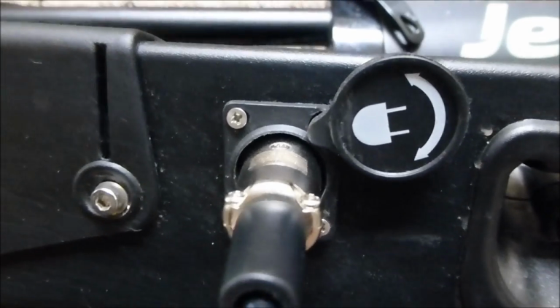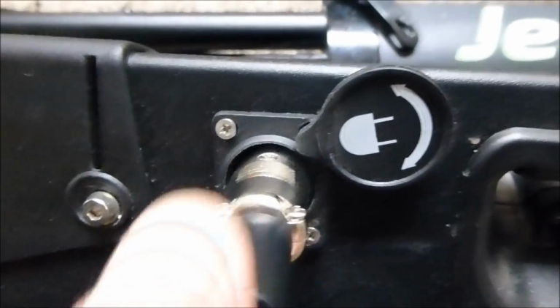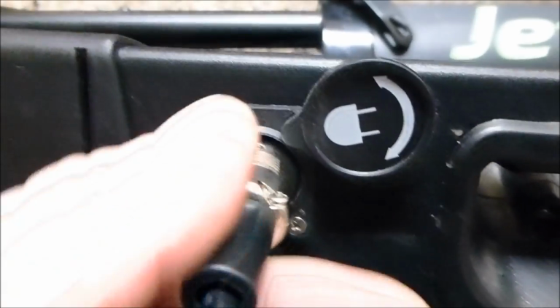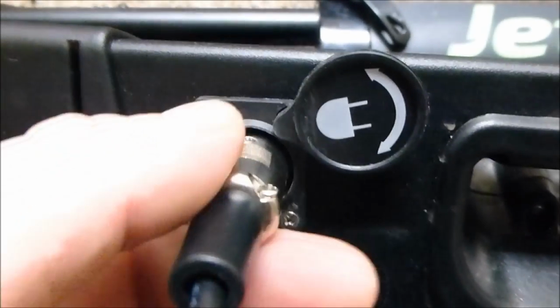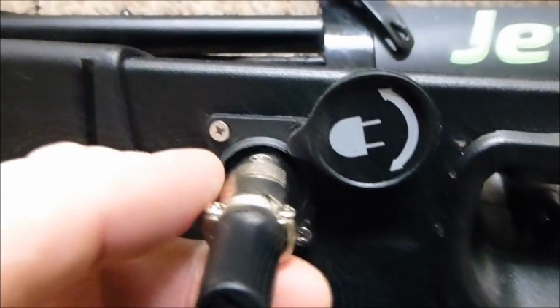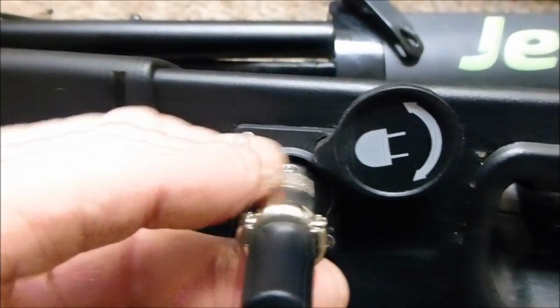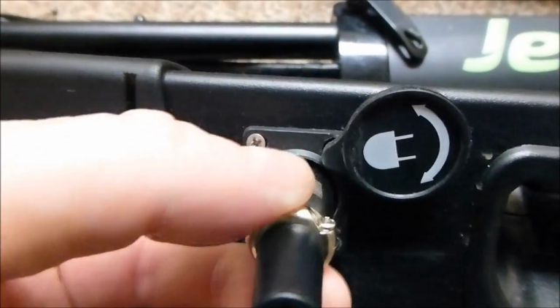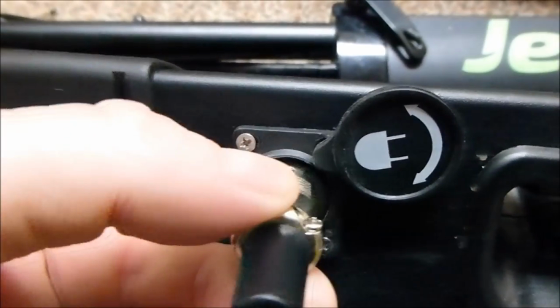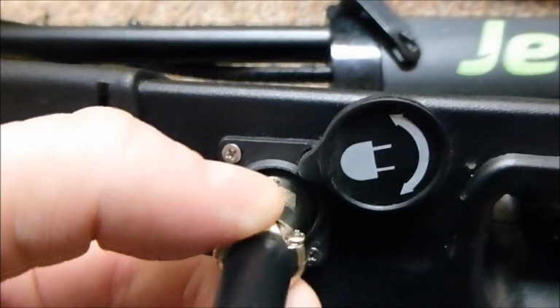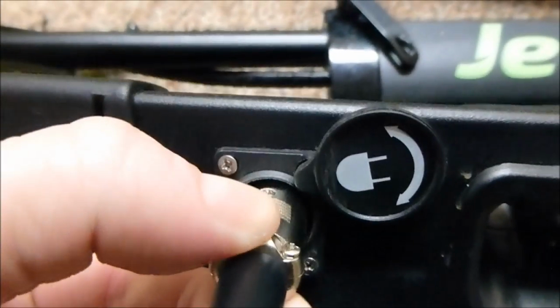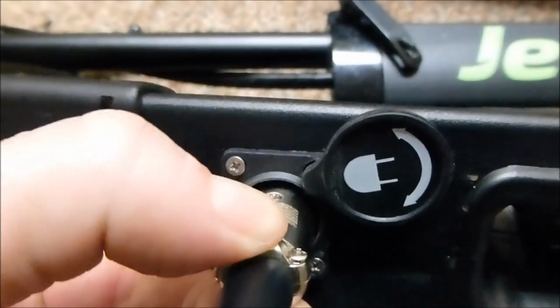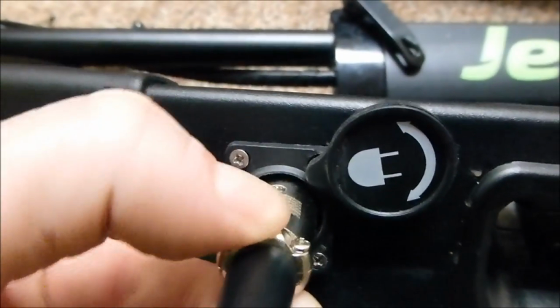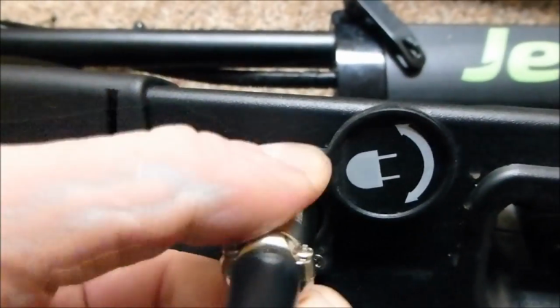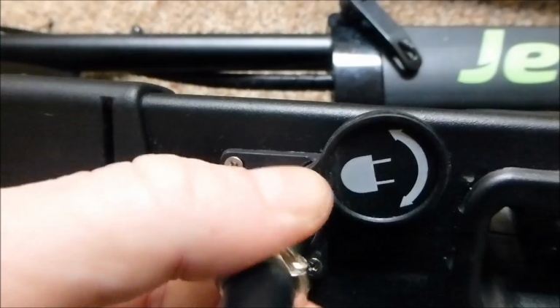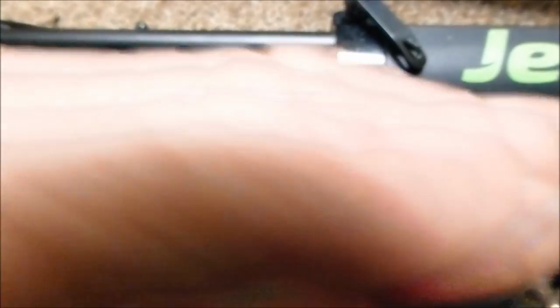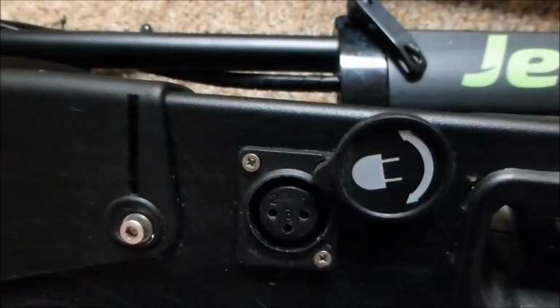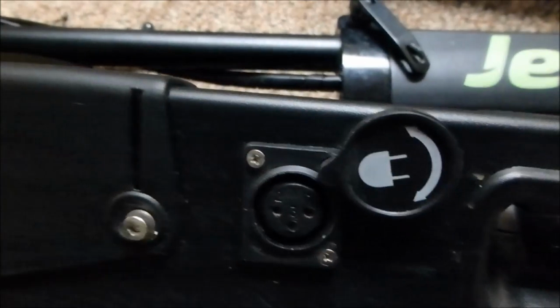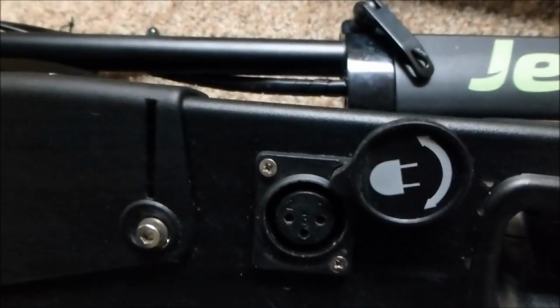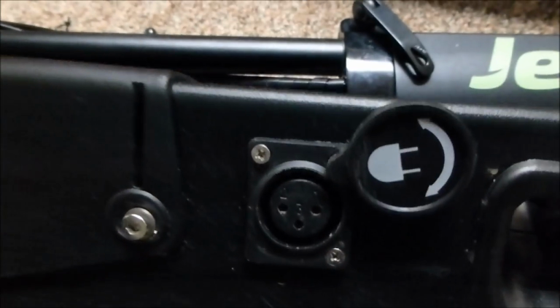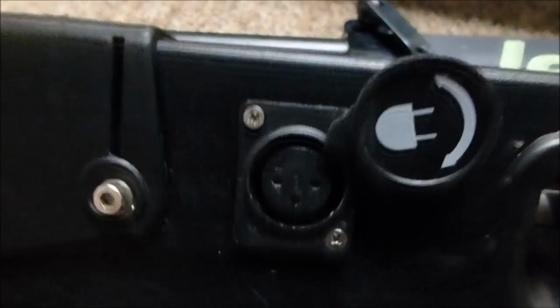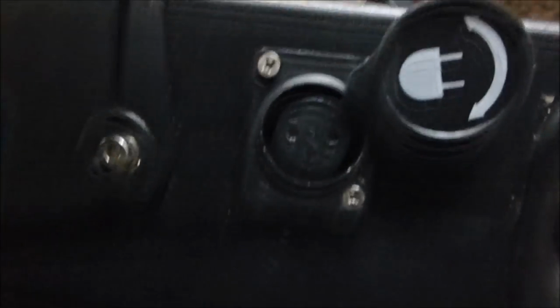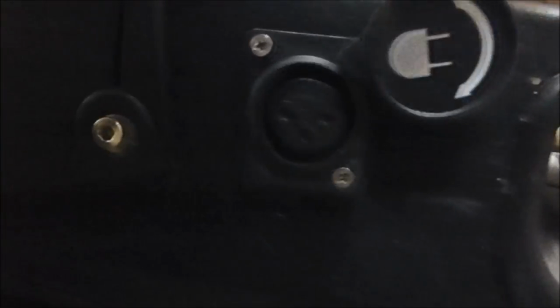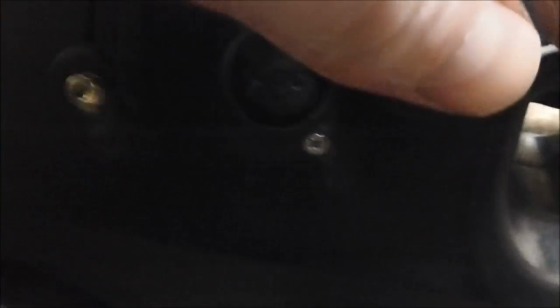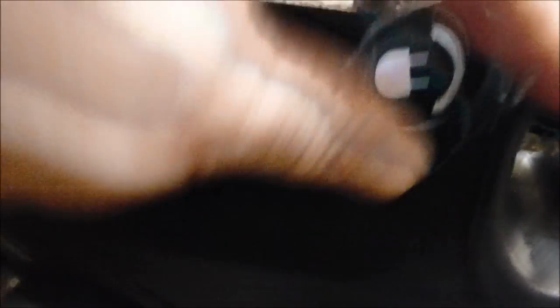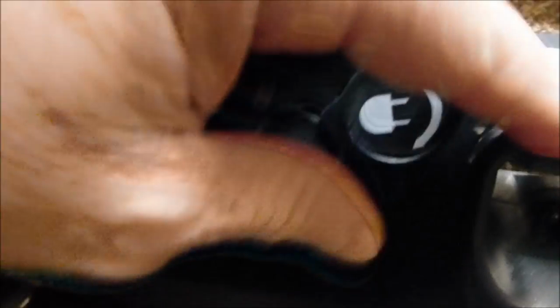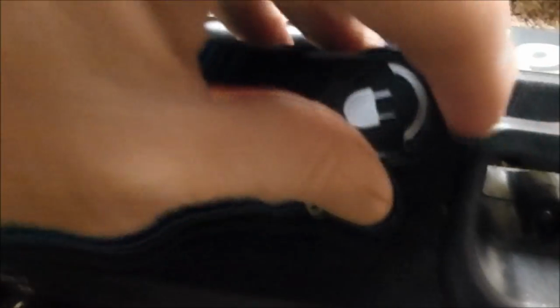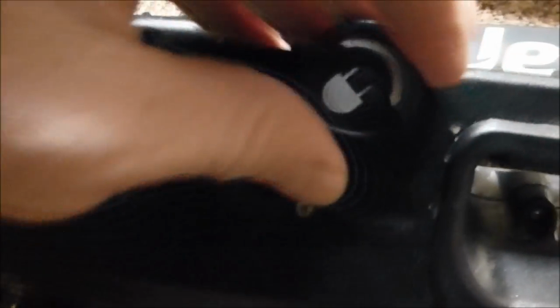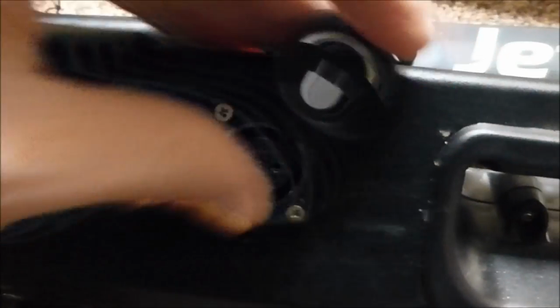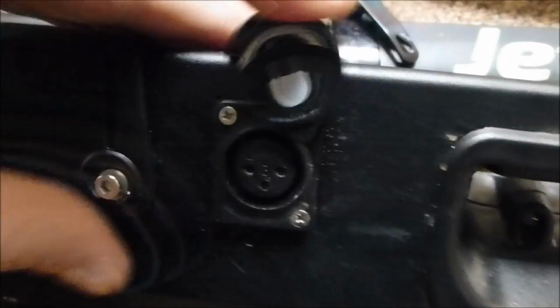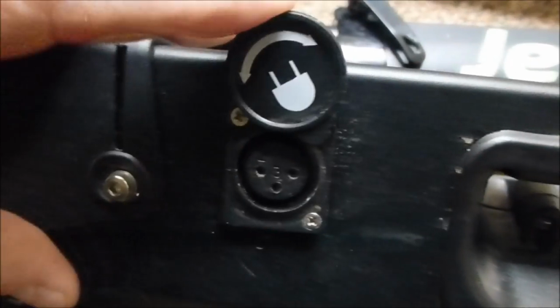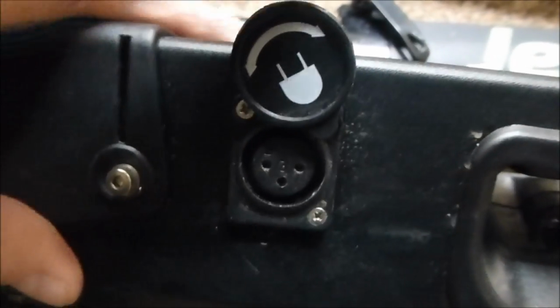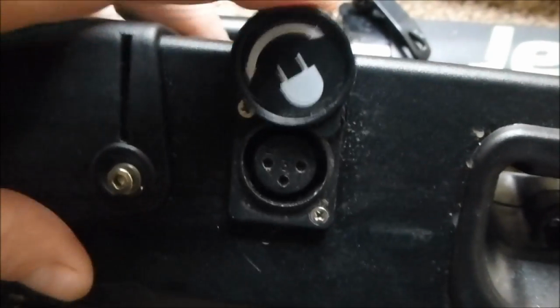As you can see, there's a handy little cover for the charging port. Let's close that up.